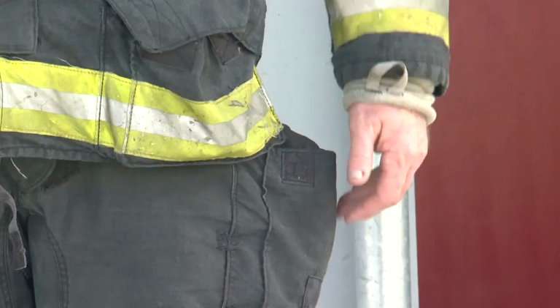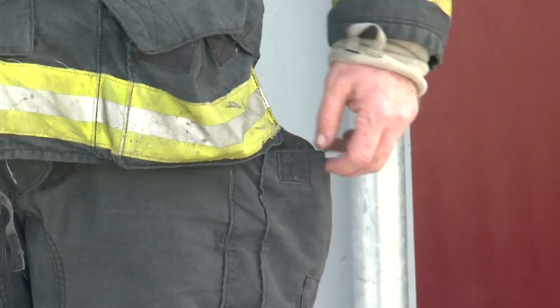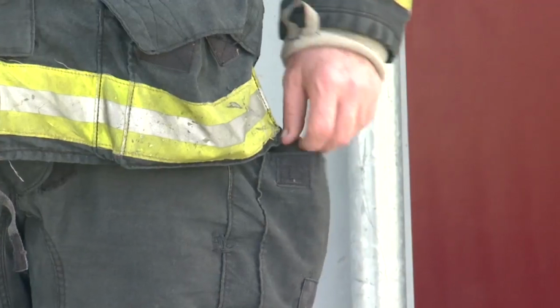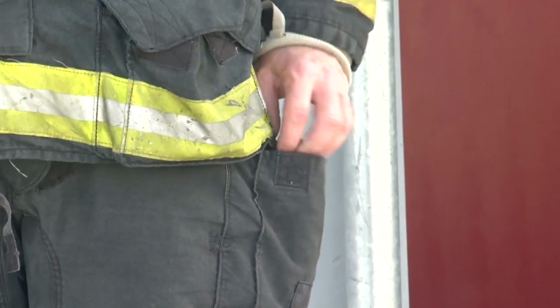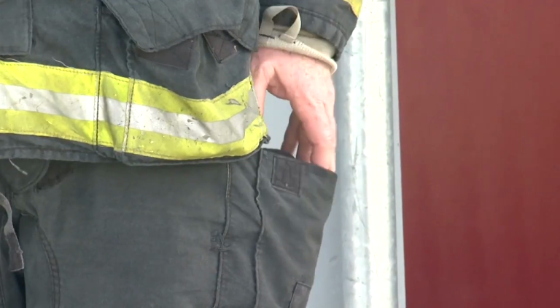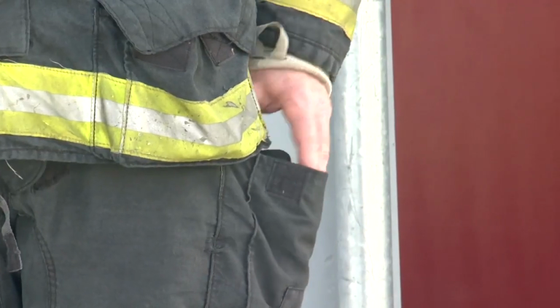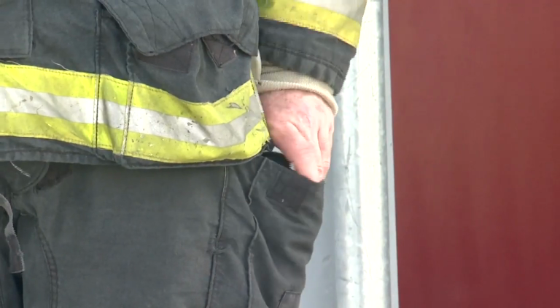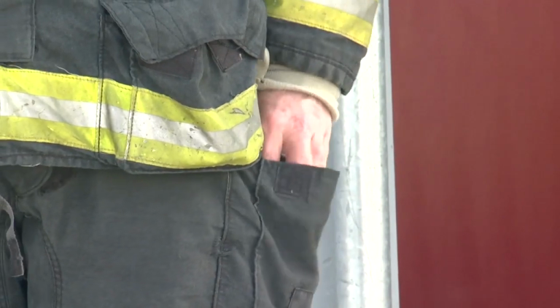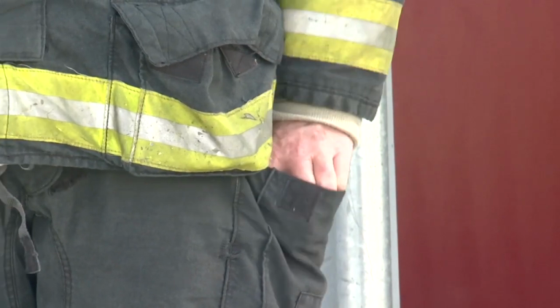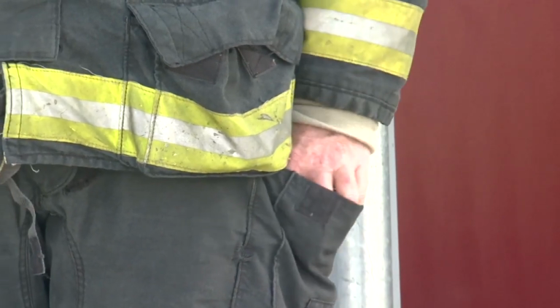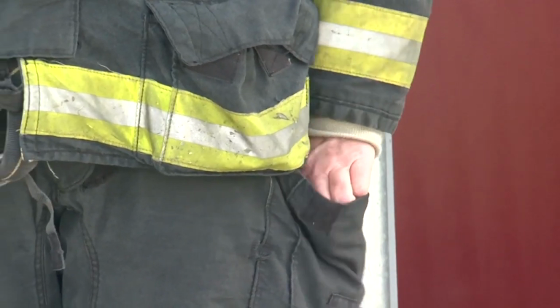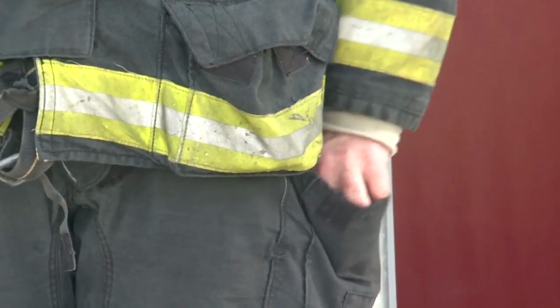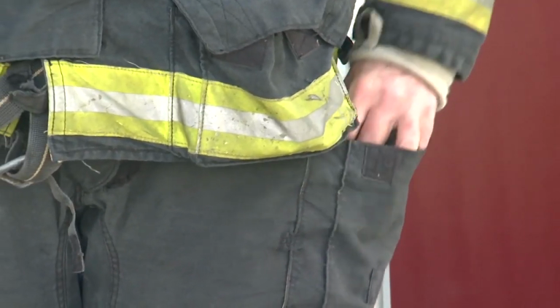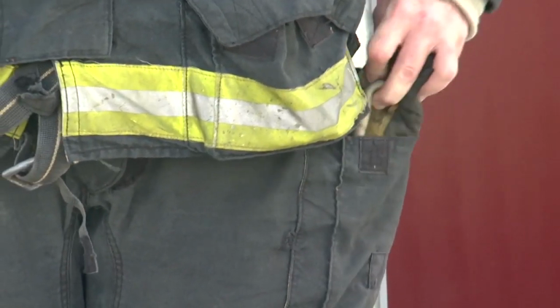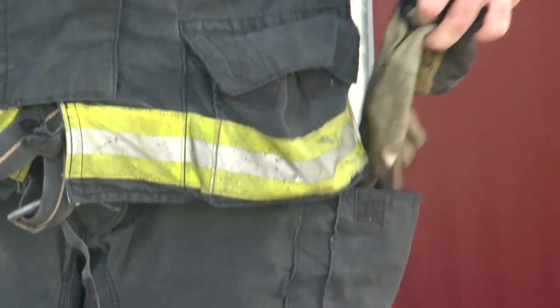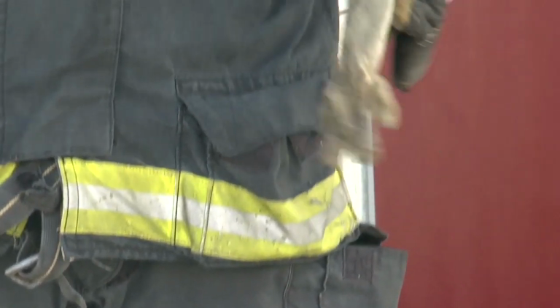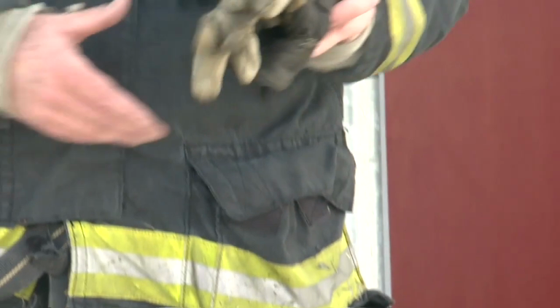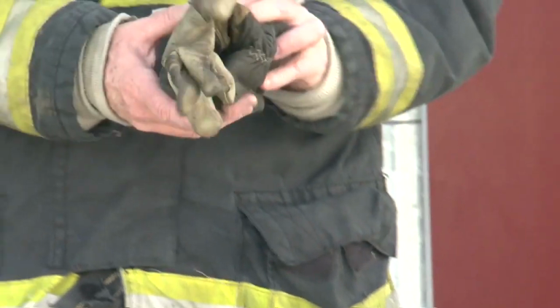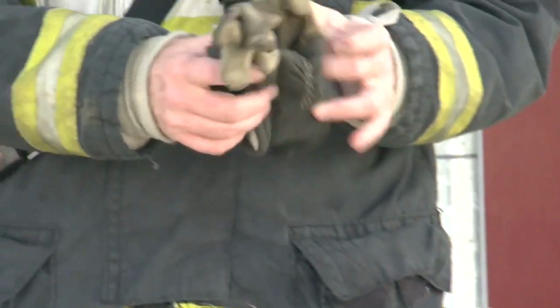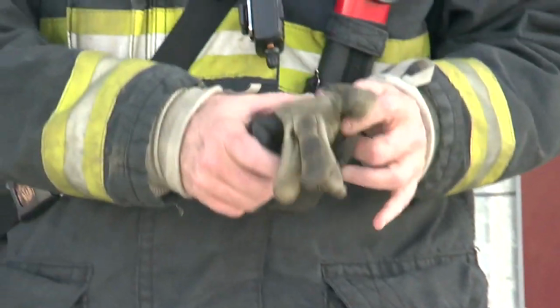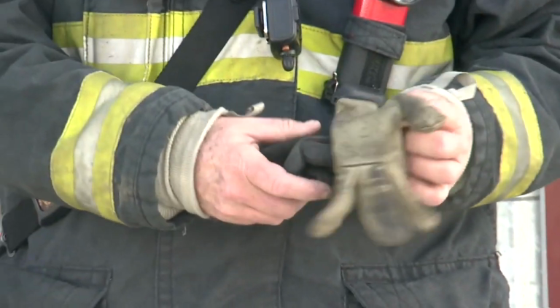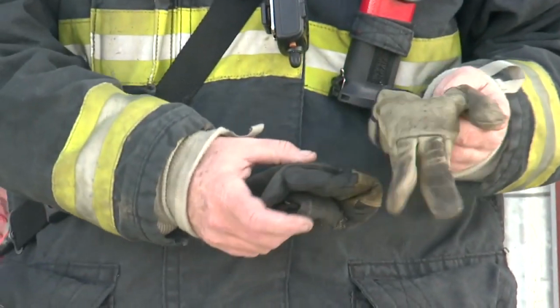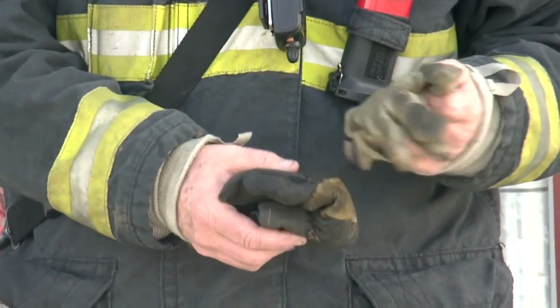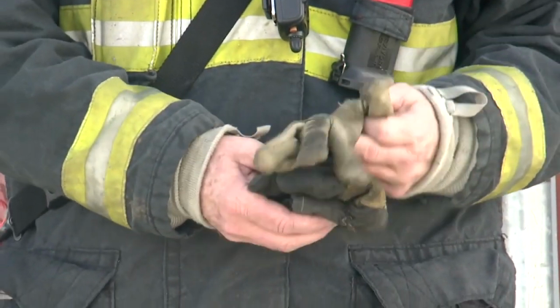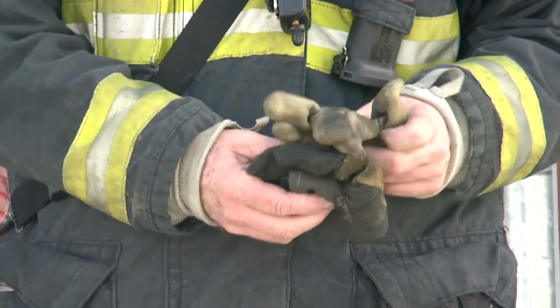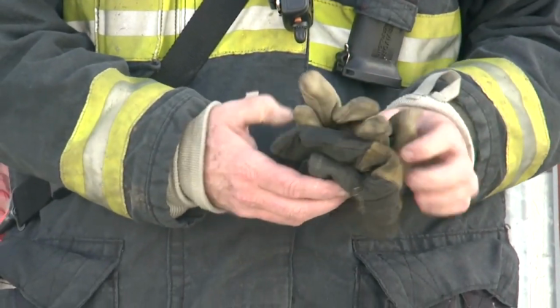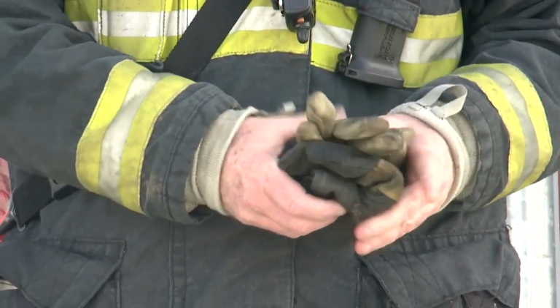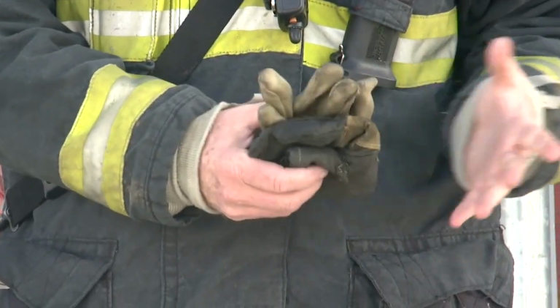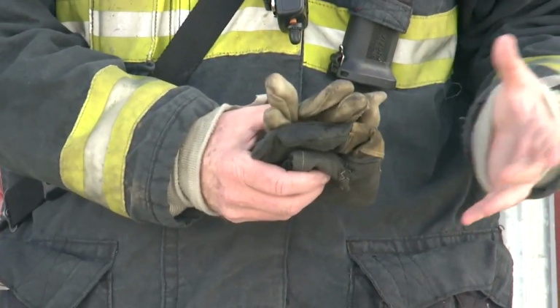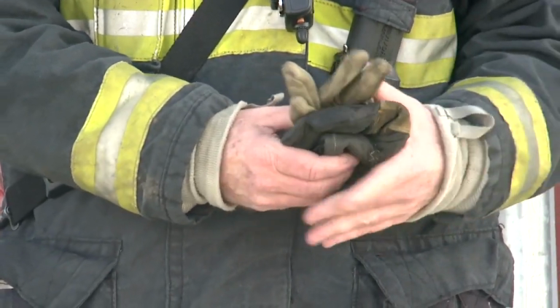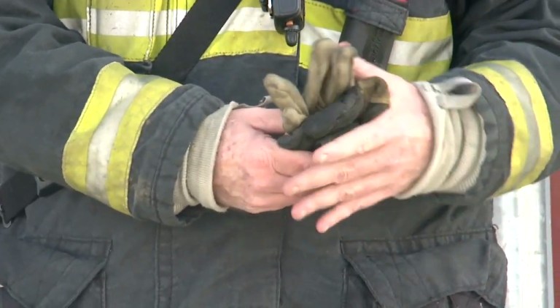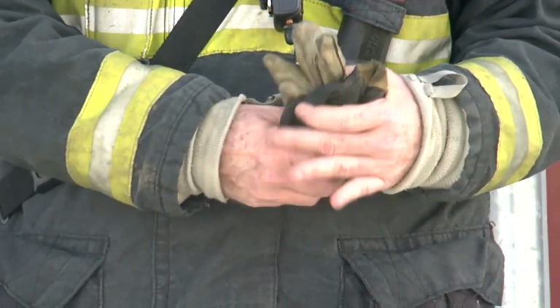In my left pocket, I carry a pair of gloves — my firefighting glove and my utility glove for my left hand in there.